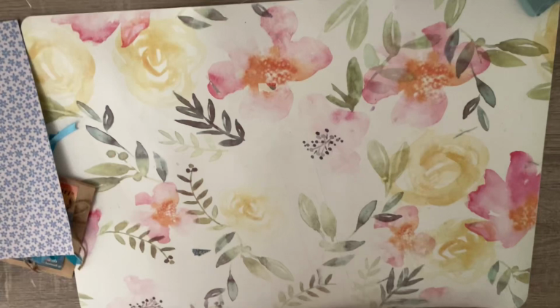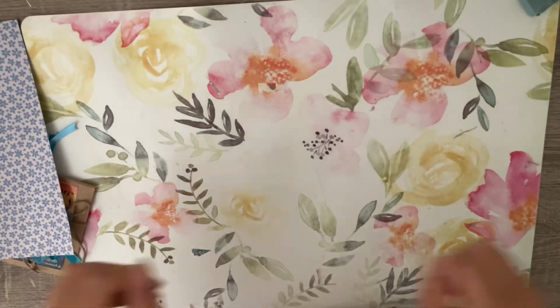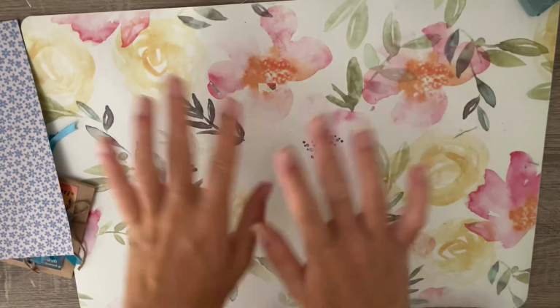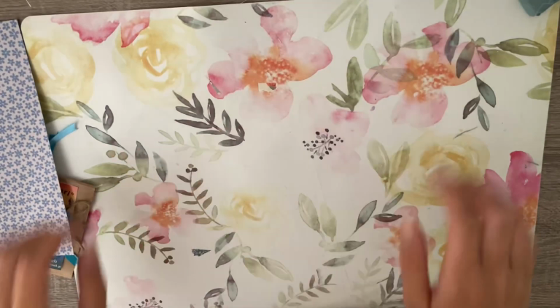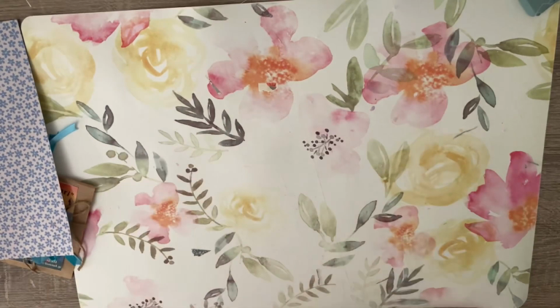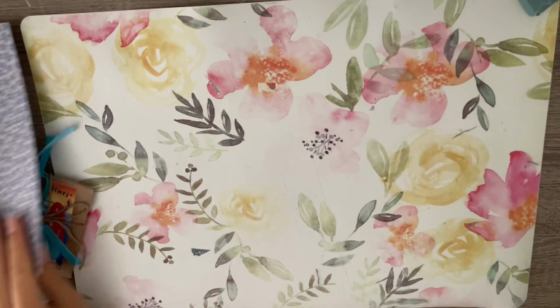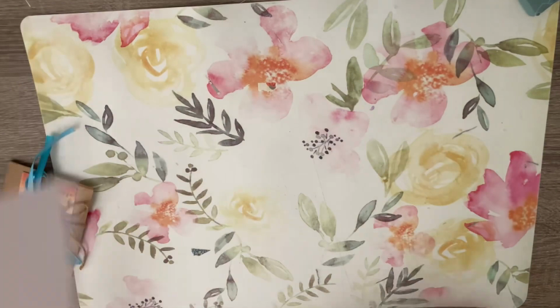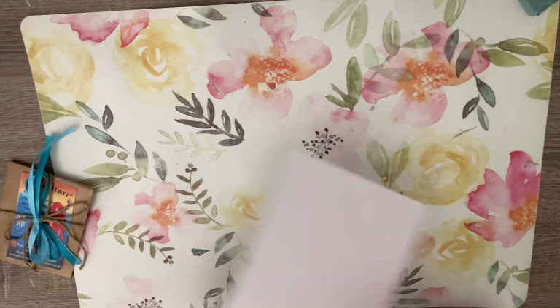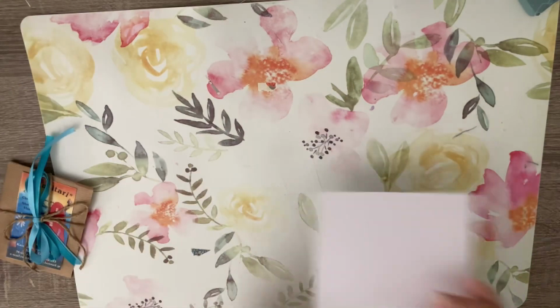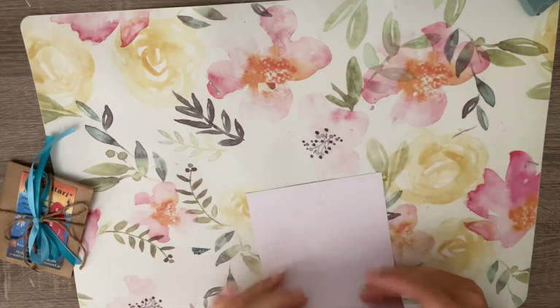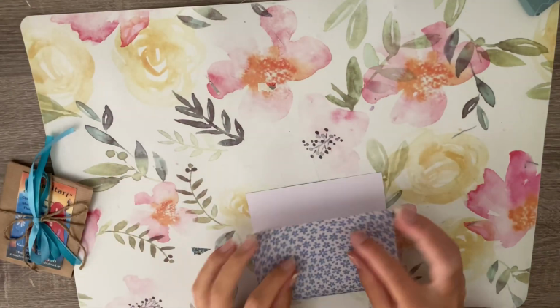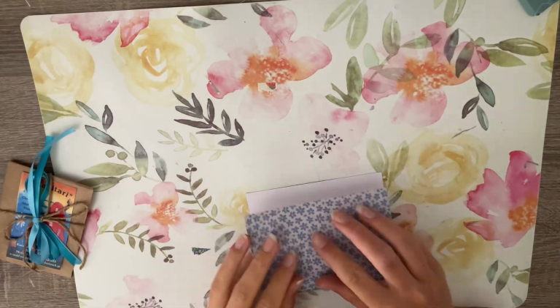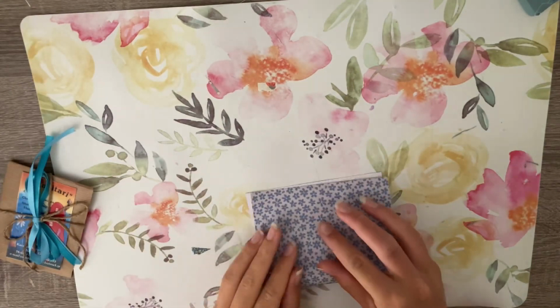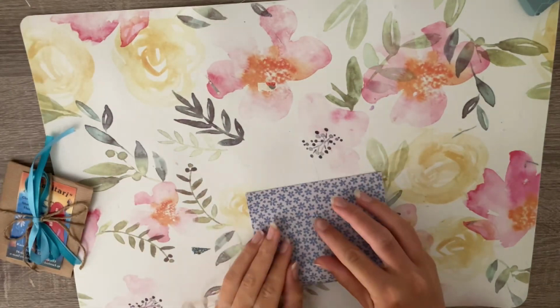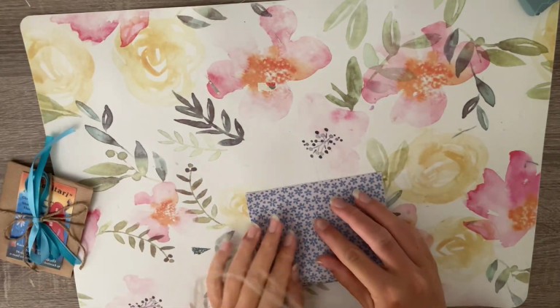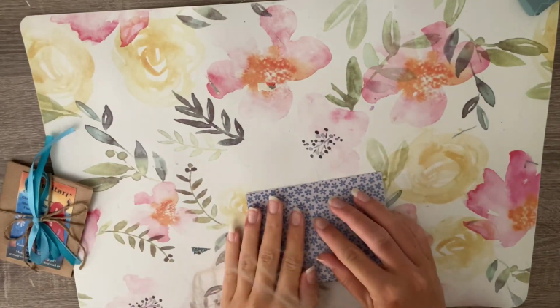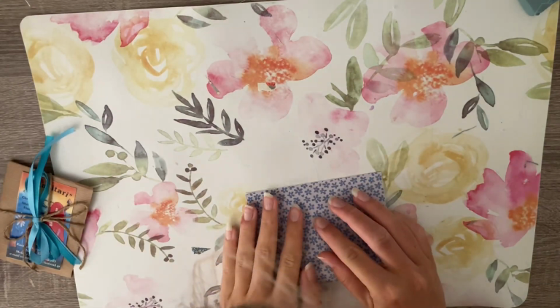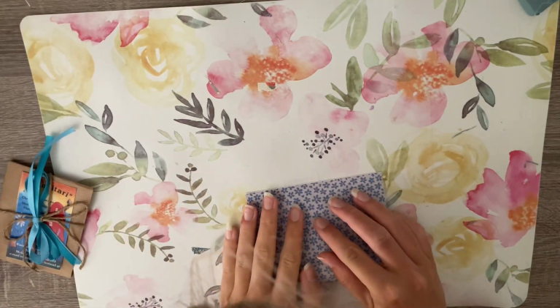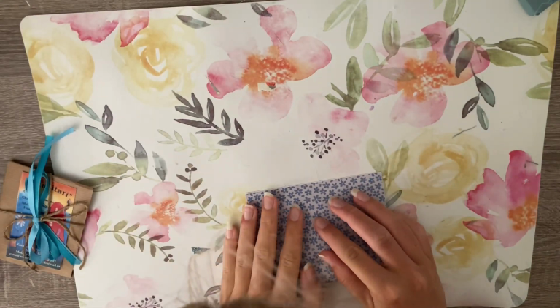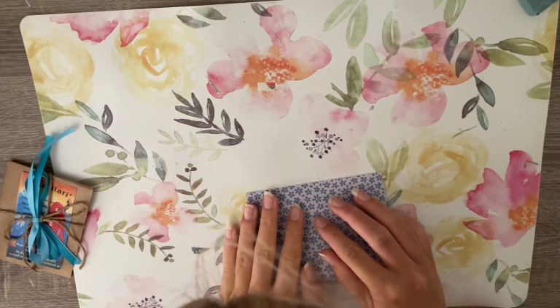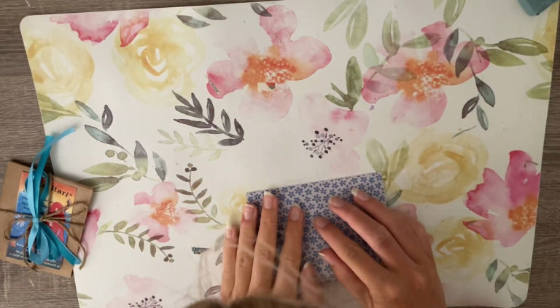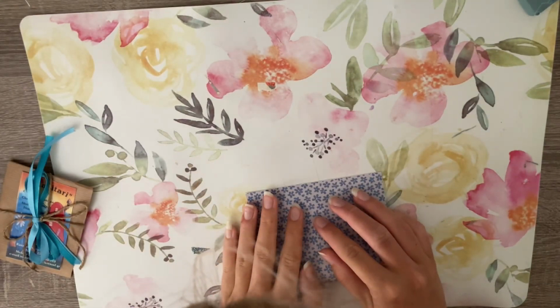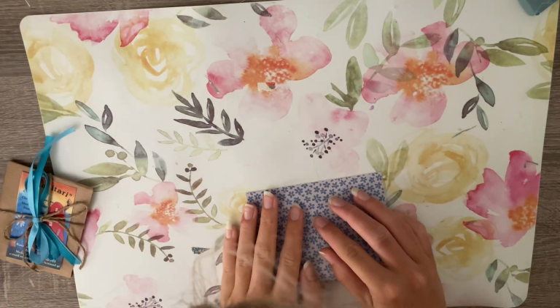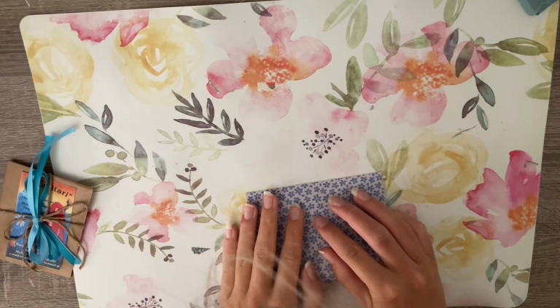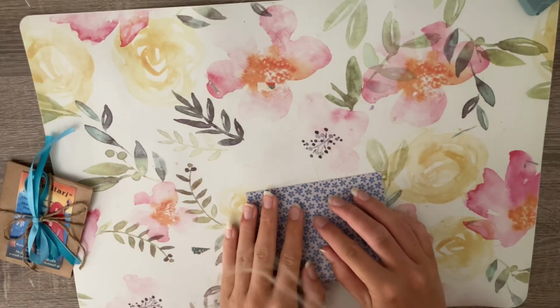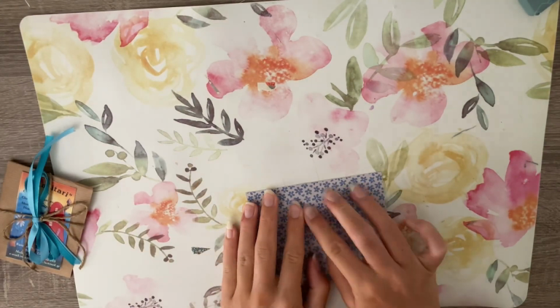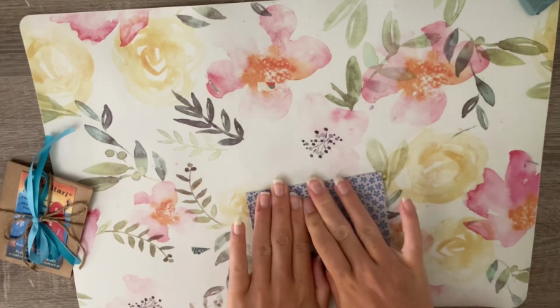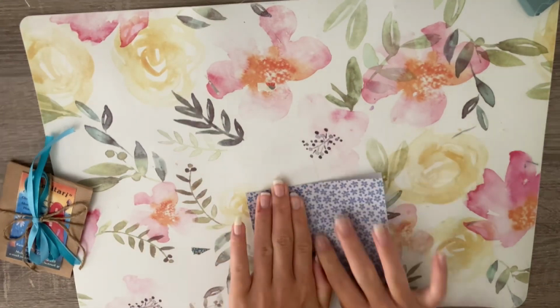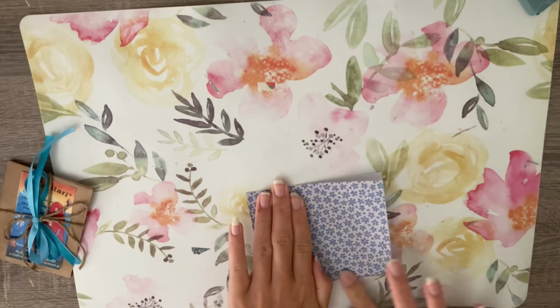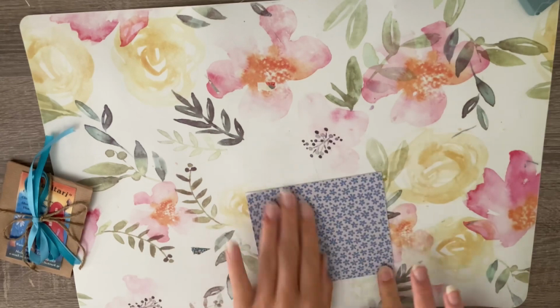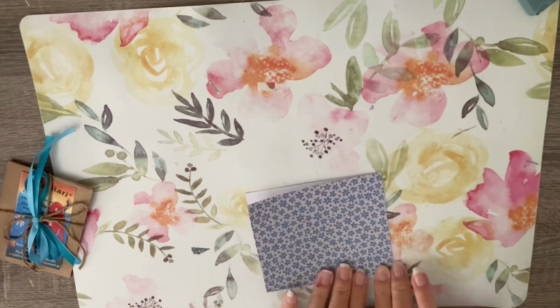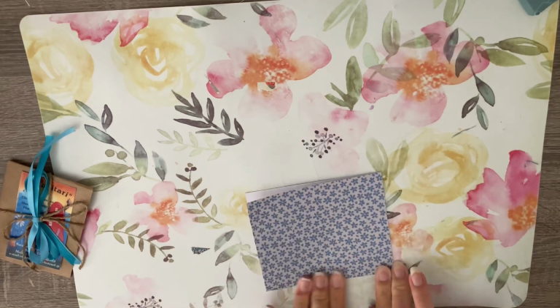Hello everyone, welcome back to my channel. I'm Marlou and this is my journals — long time no see.